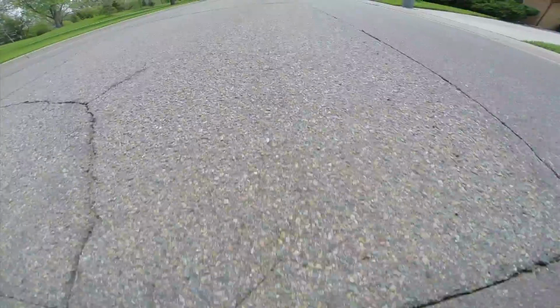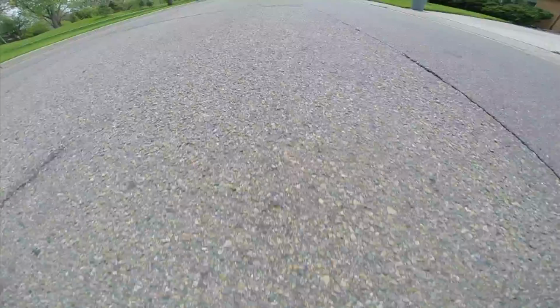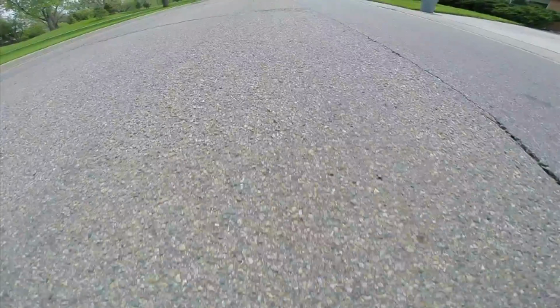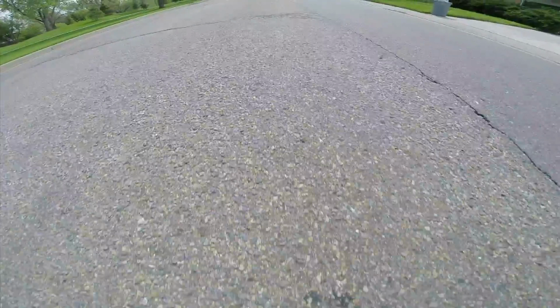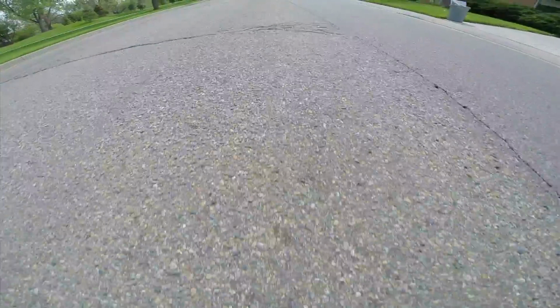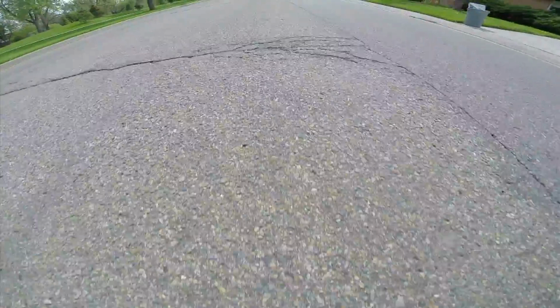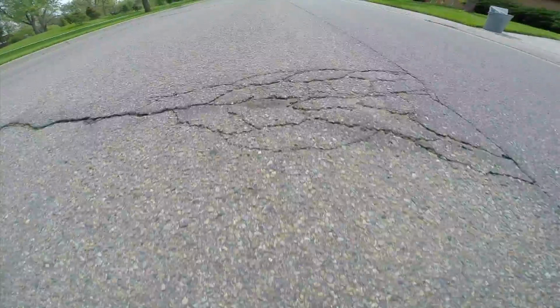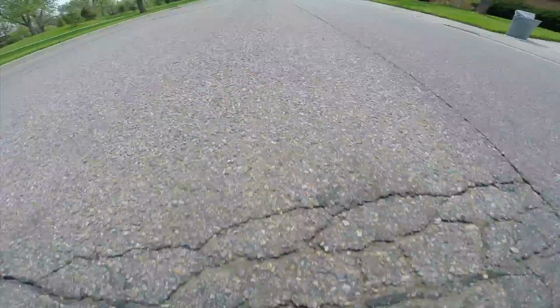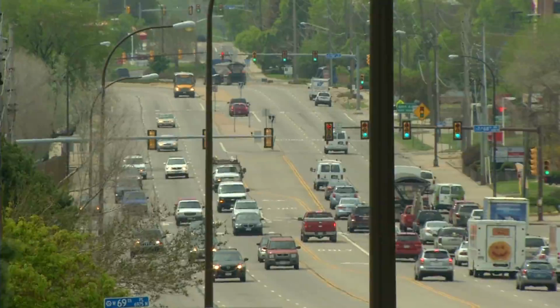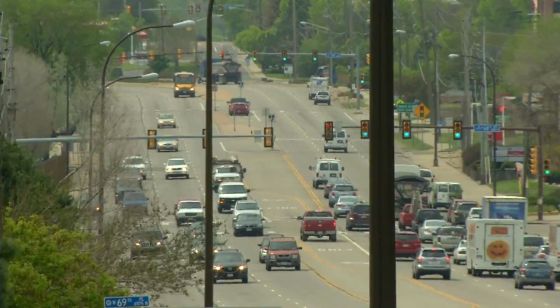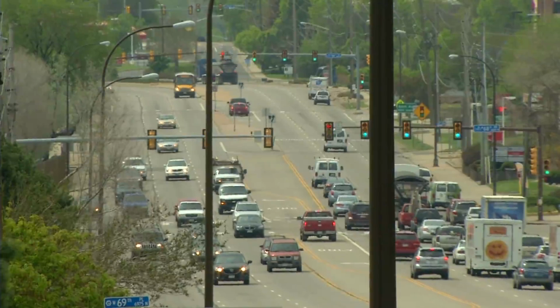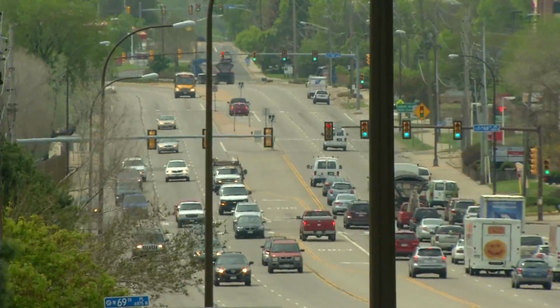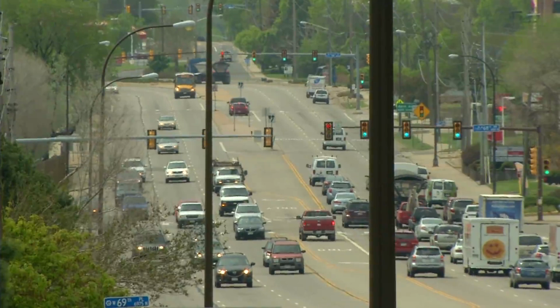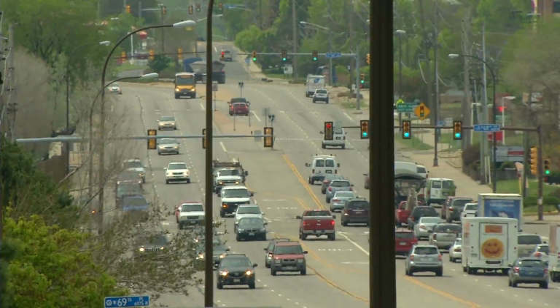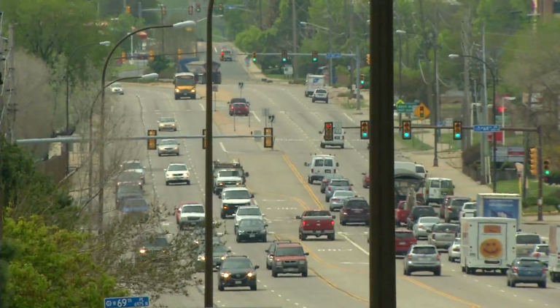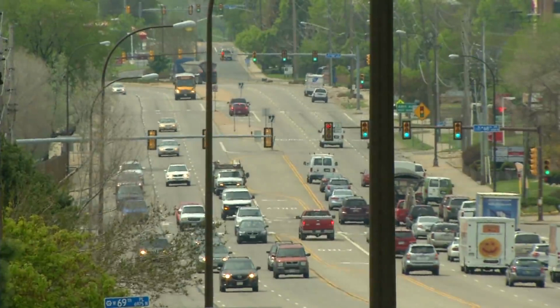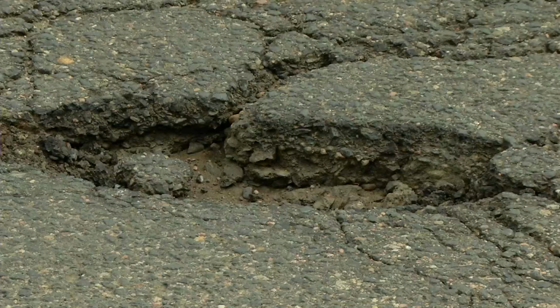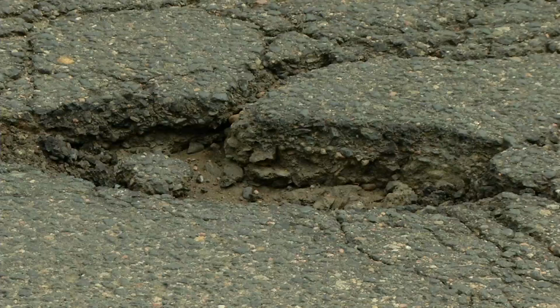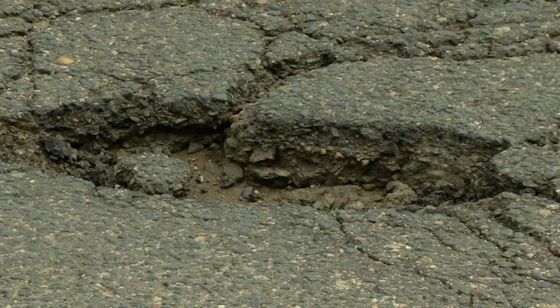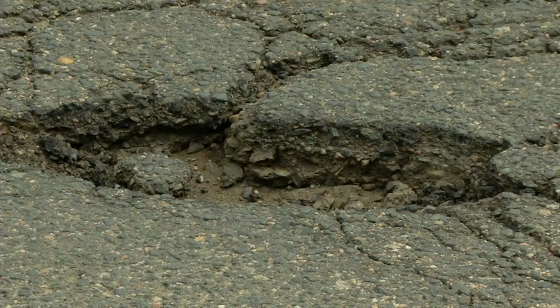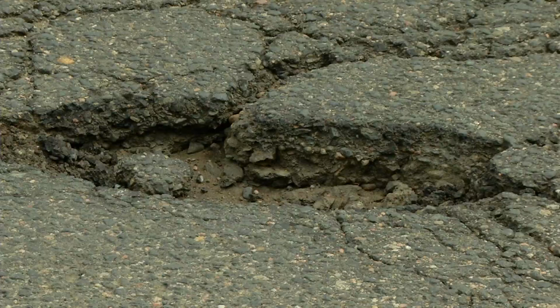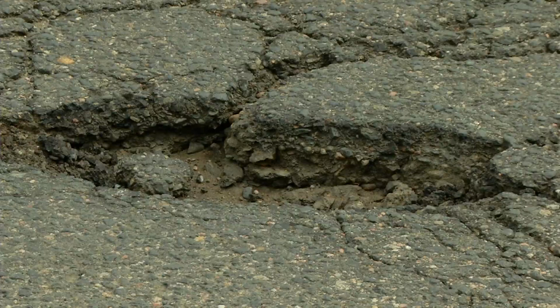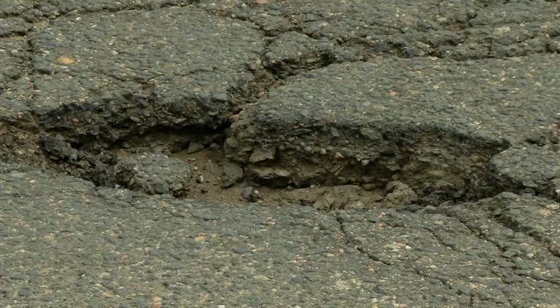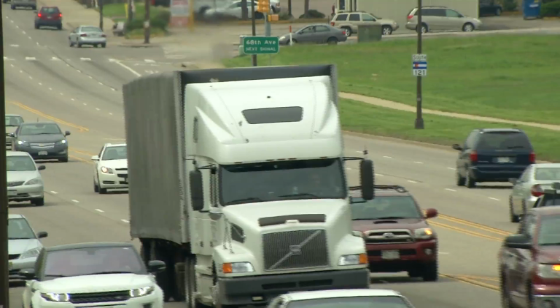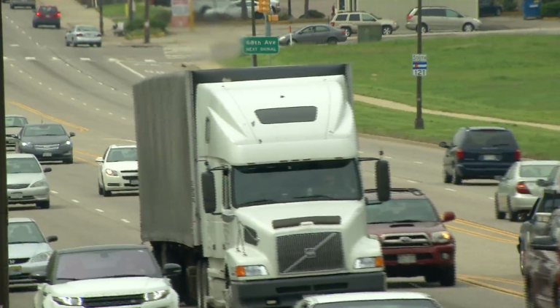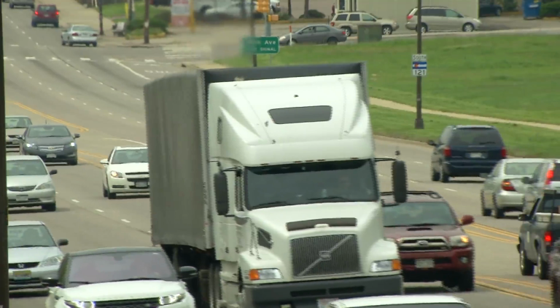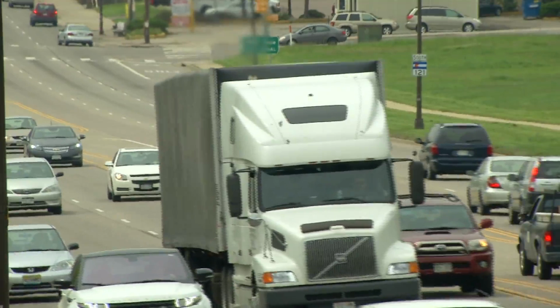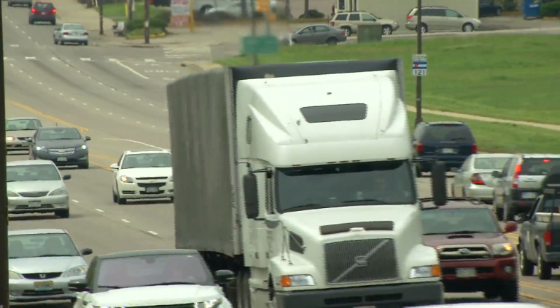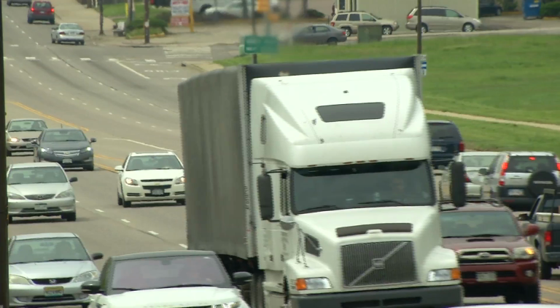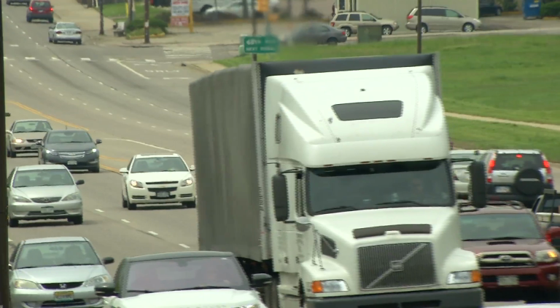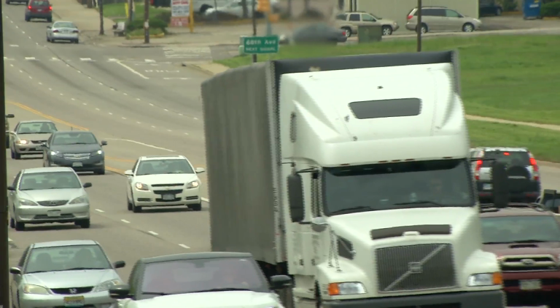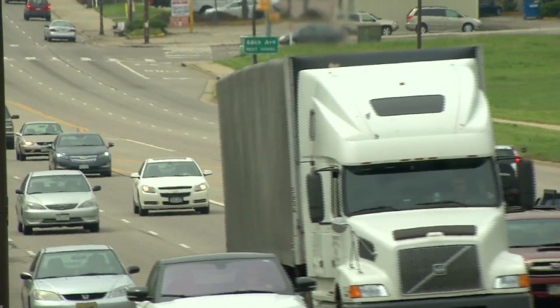No doubt about it, traffic and weather take their toll on our streets every day.